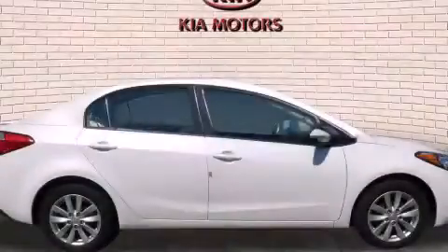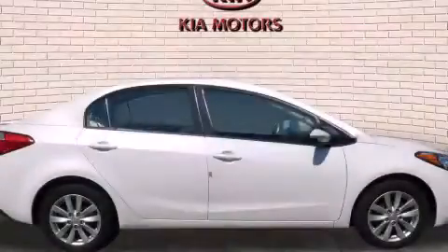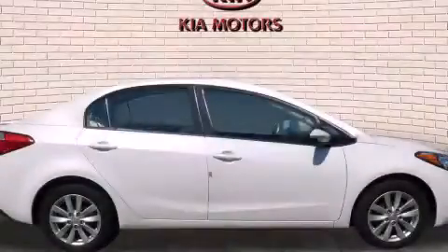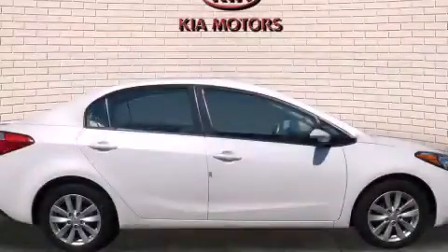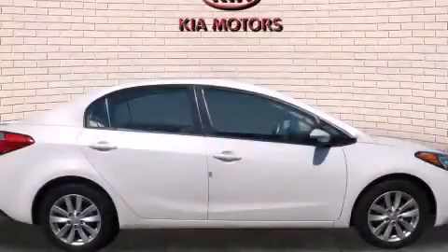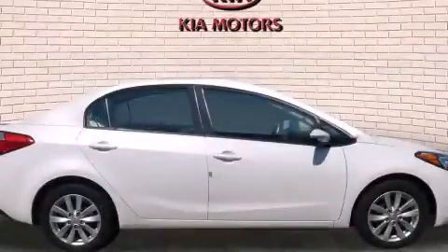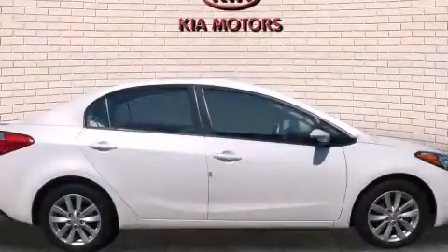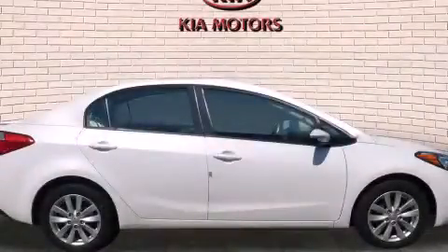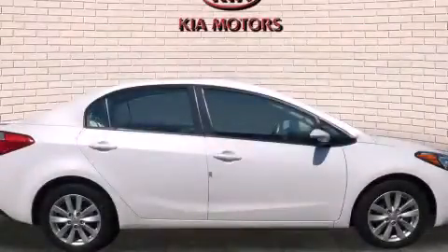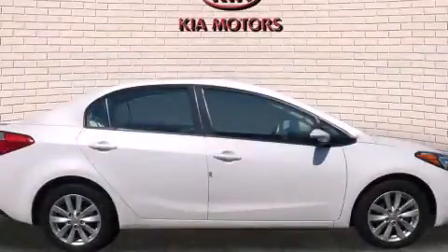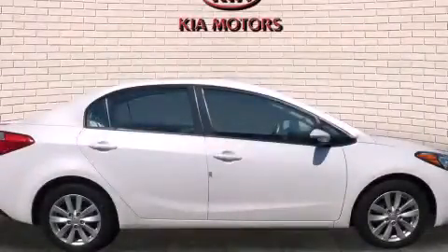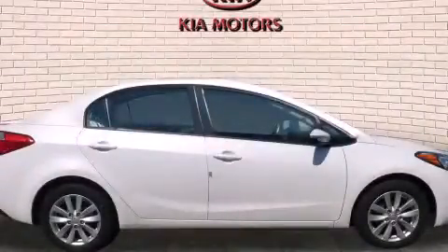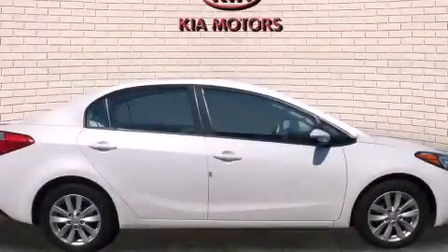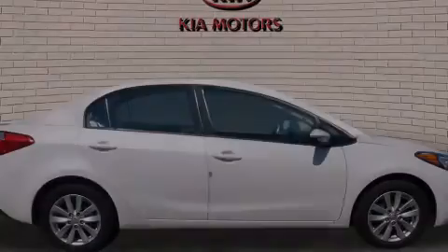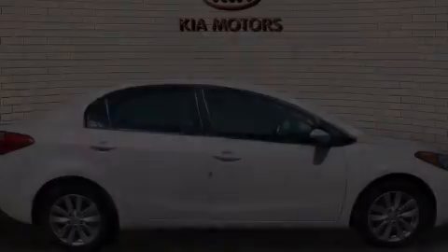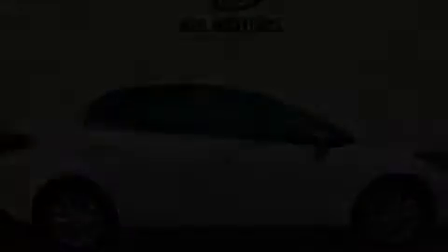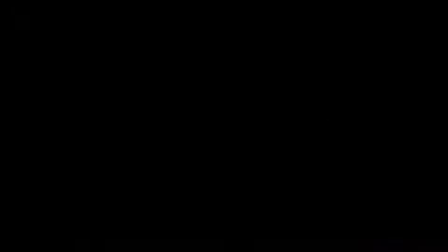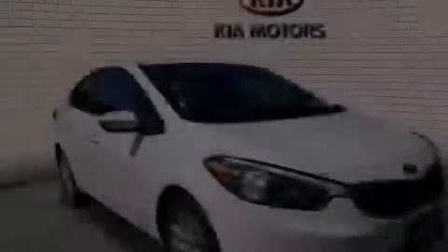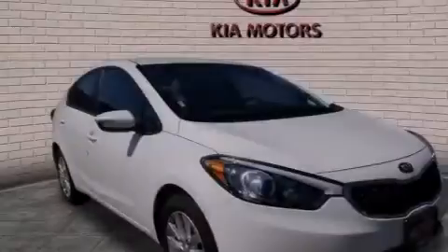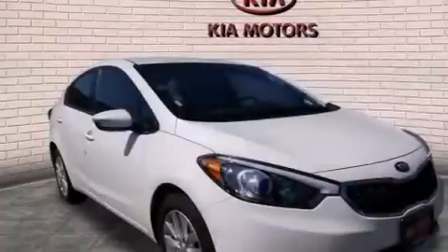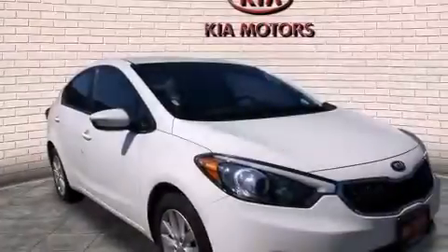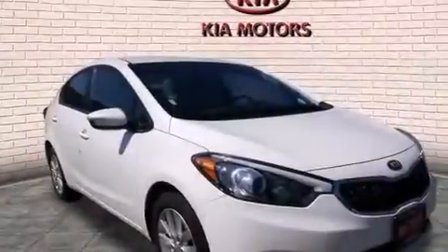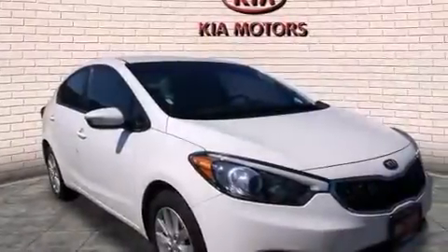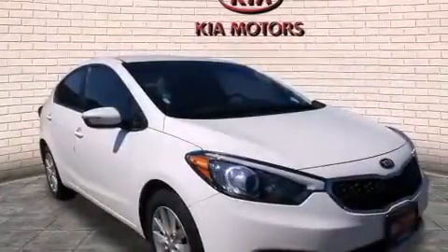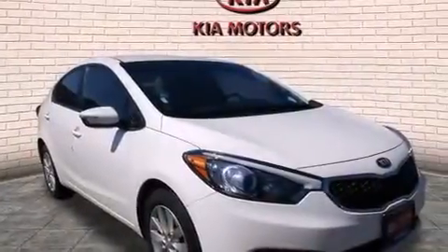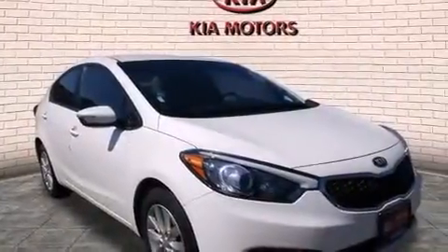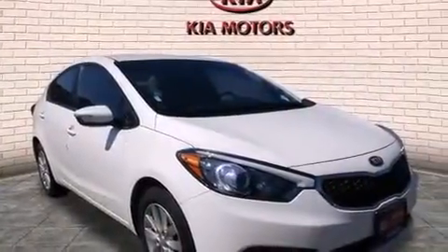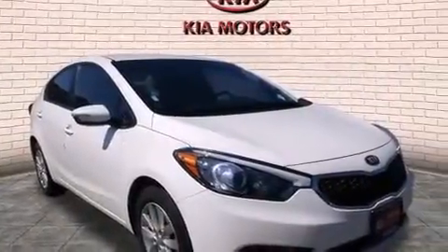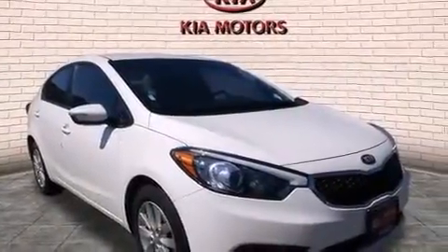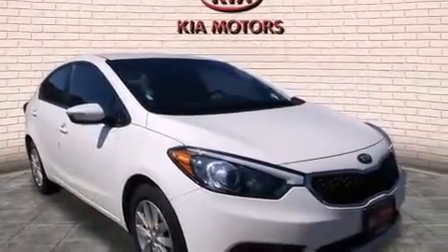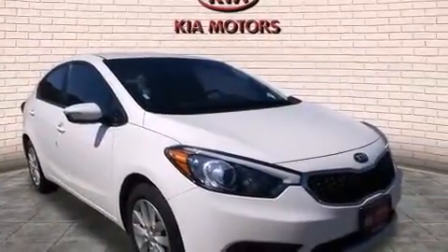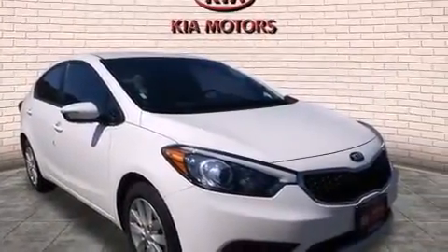This is a 2014 Kia Forte. It features a 1.8-liter four-cylinder engine and an automatic transmission.